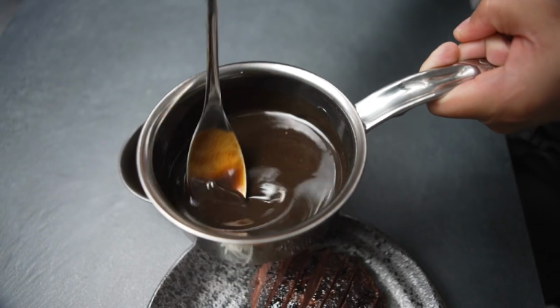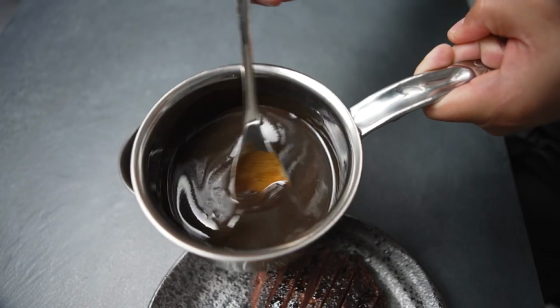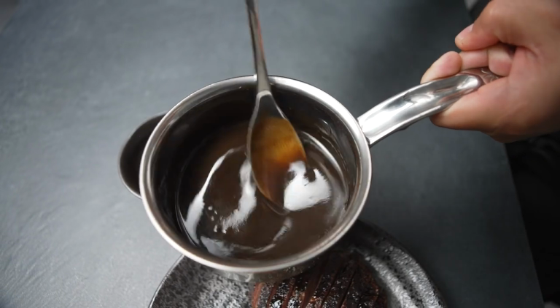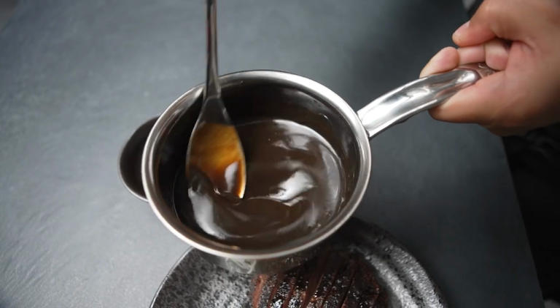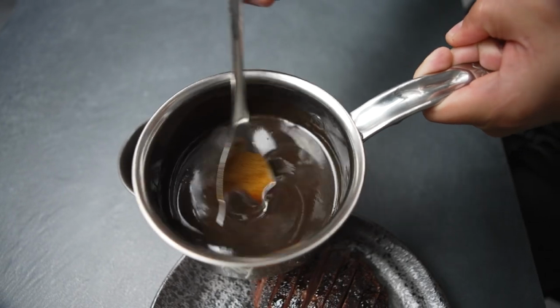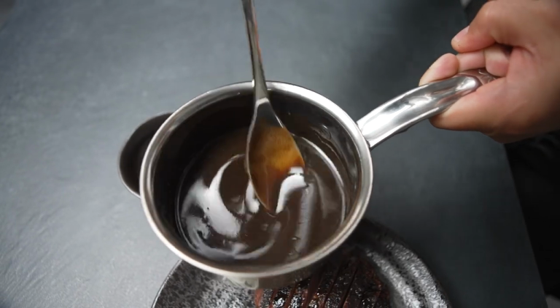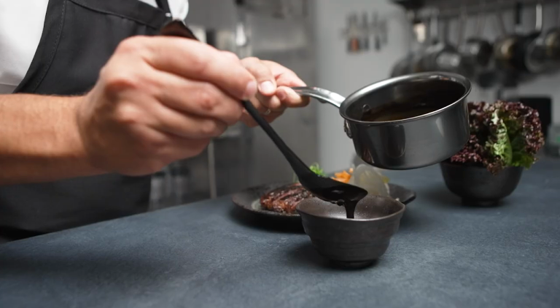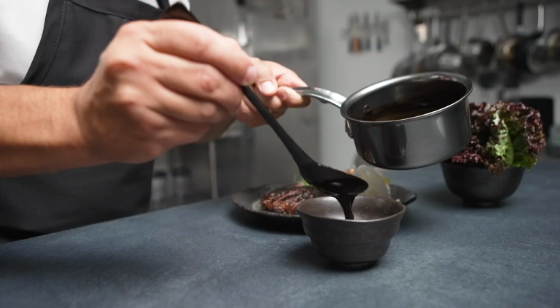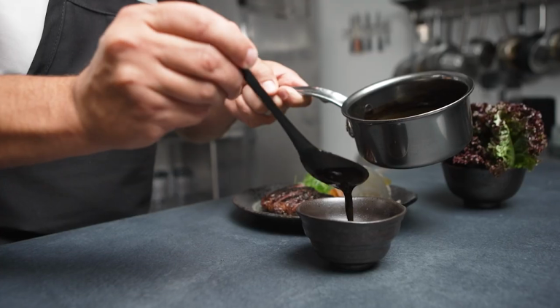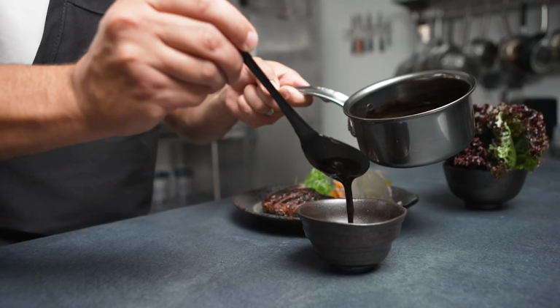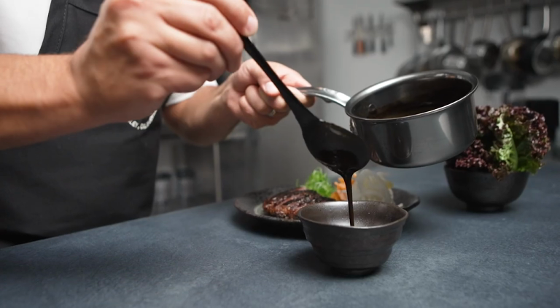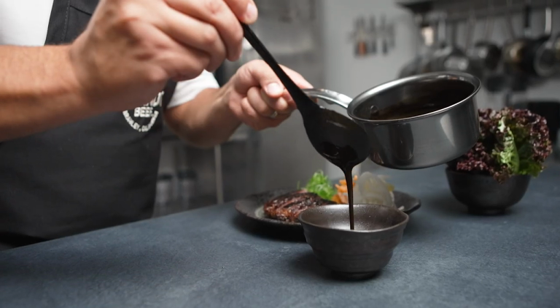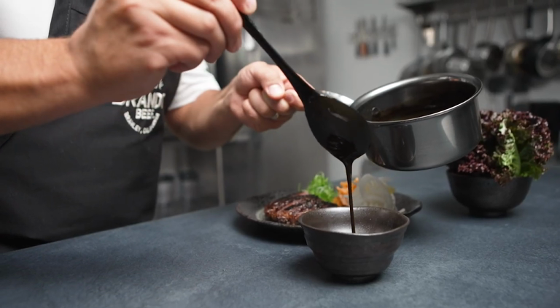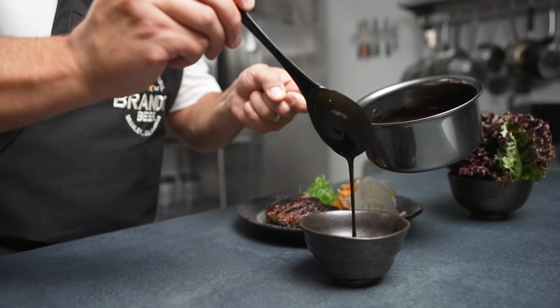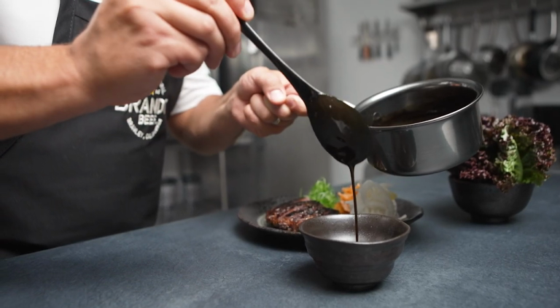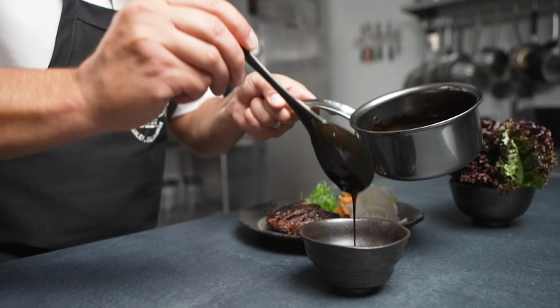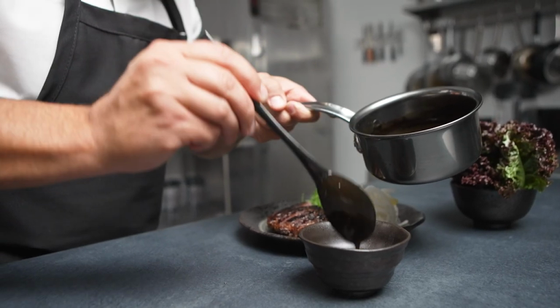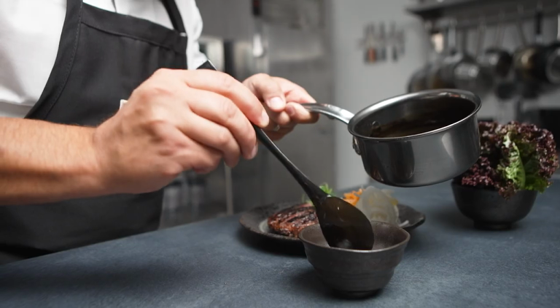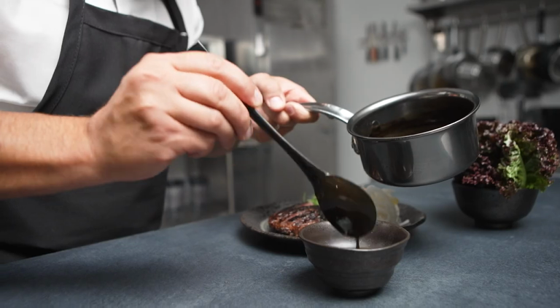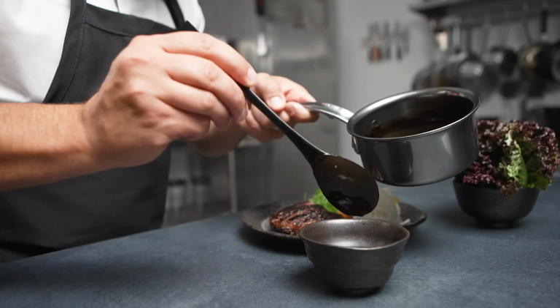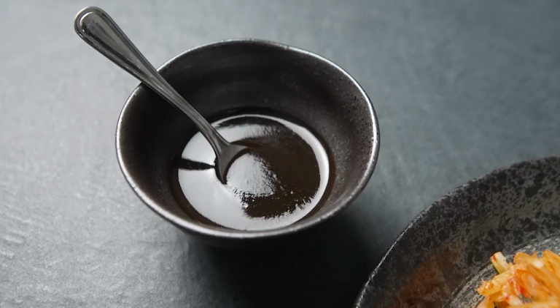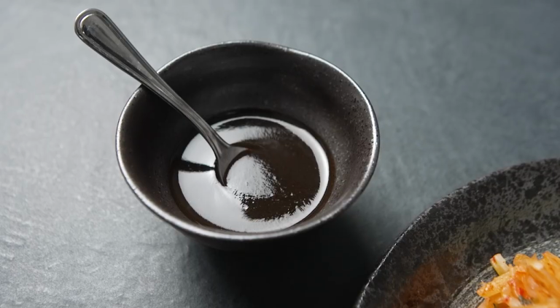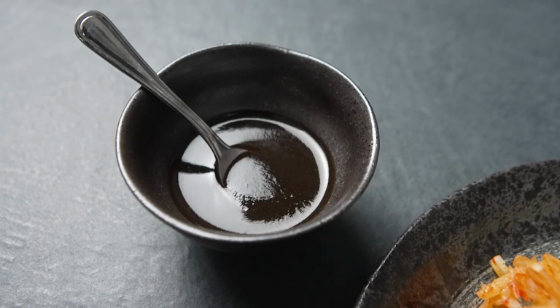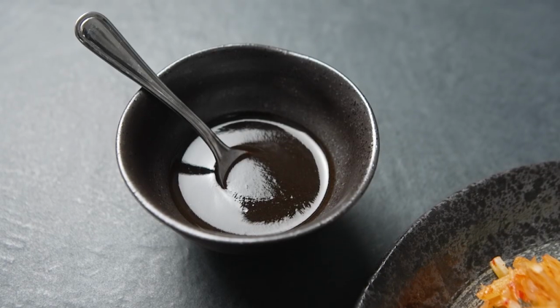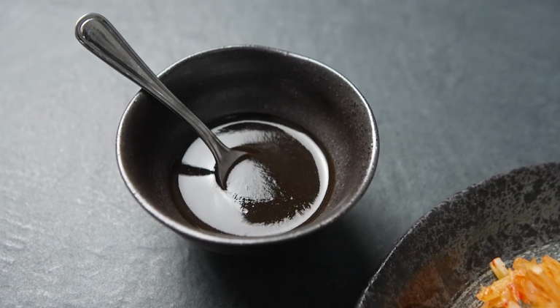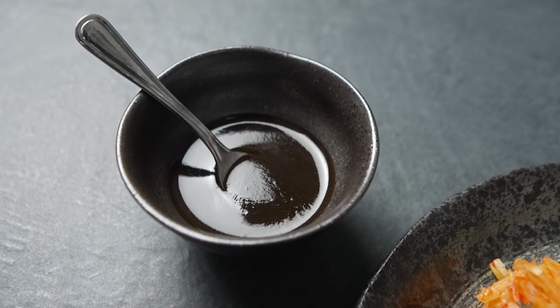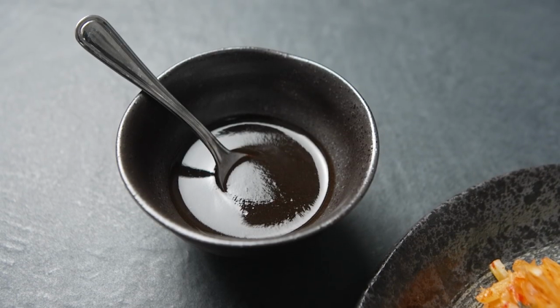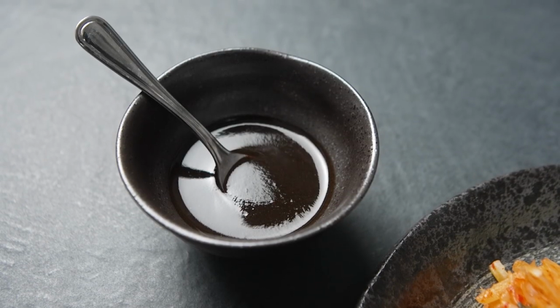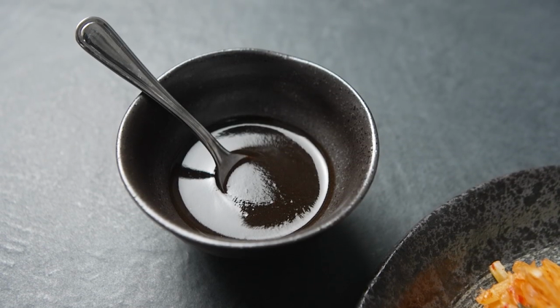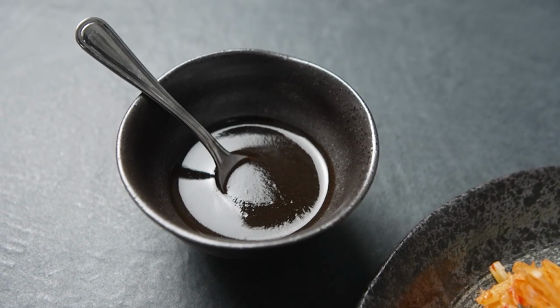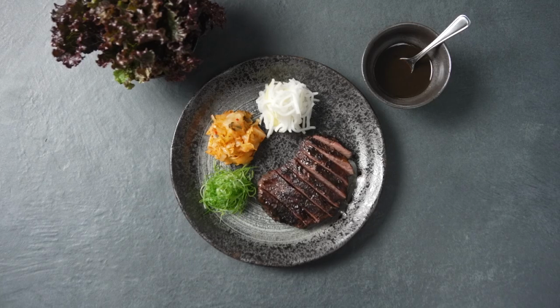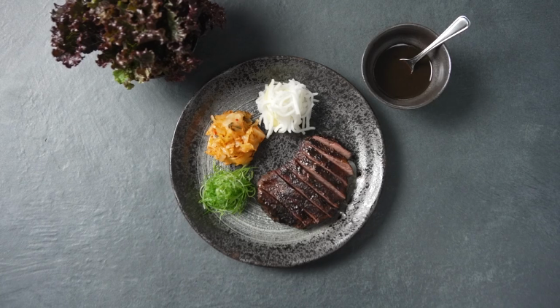So to be able to get a product like this, made the way that it's made, ready to go in the freezer, is just such a huge benefit.